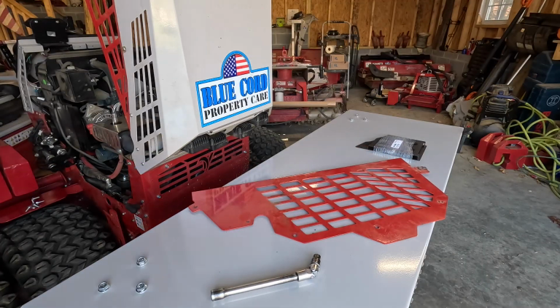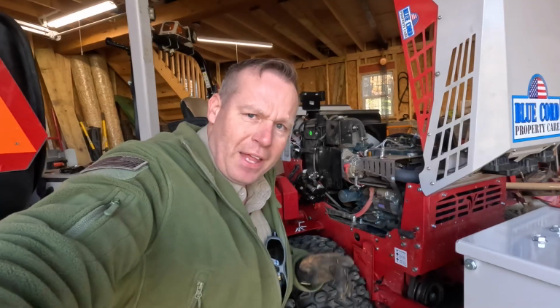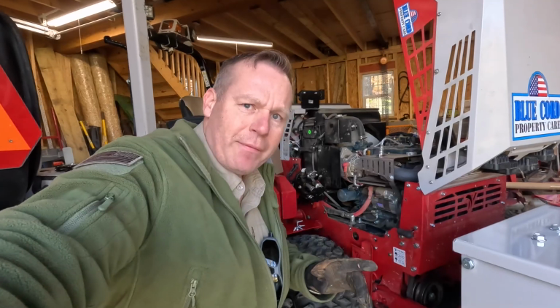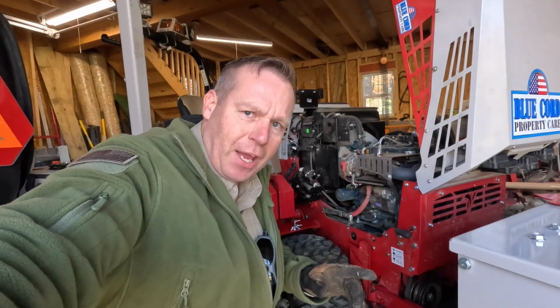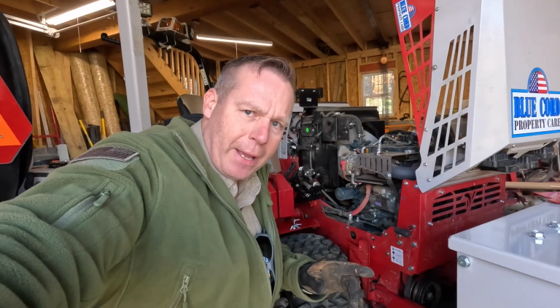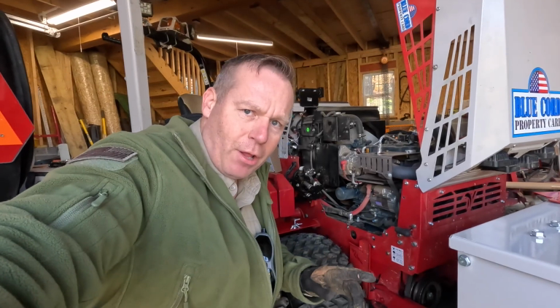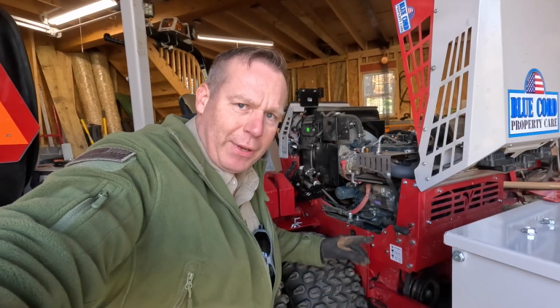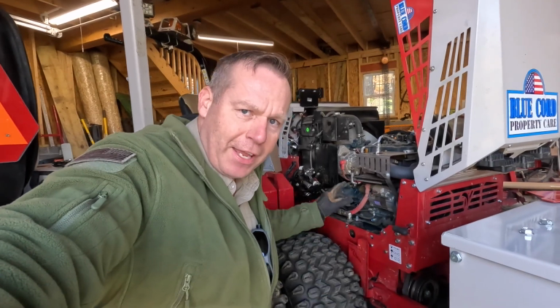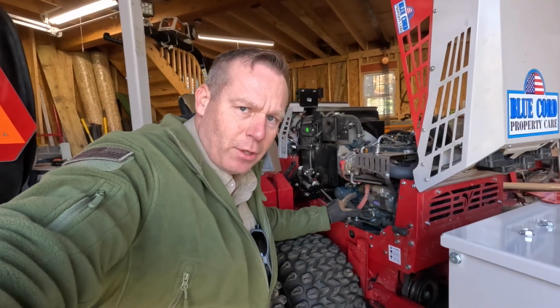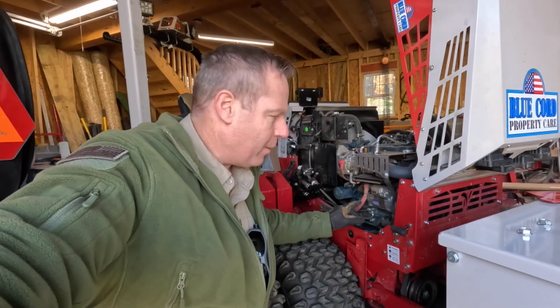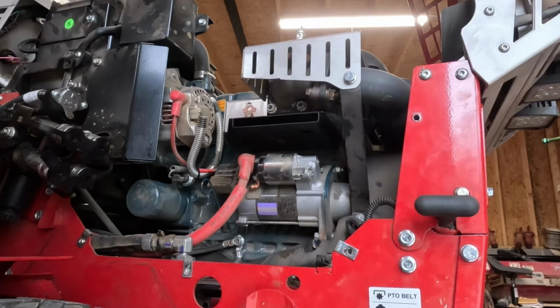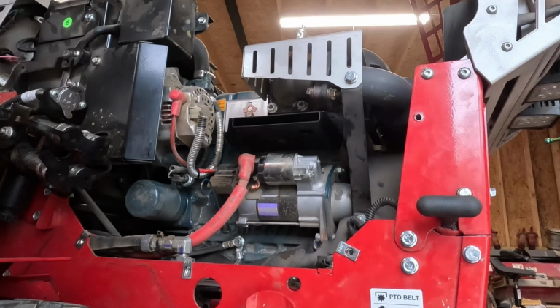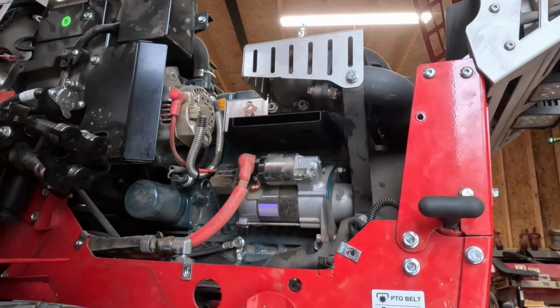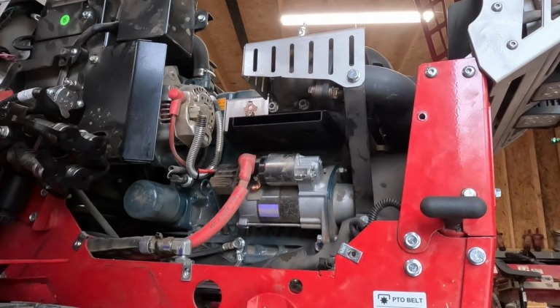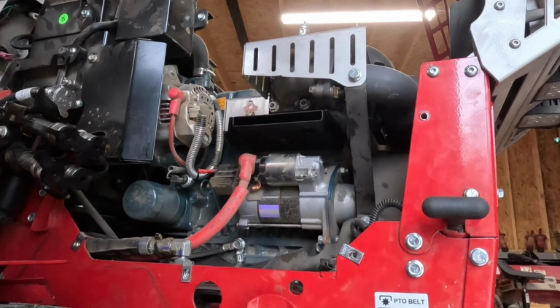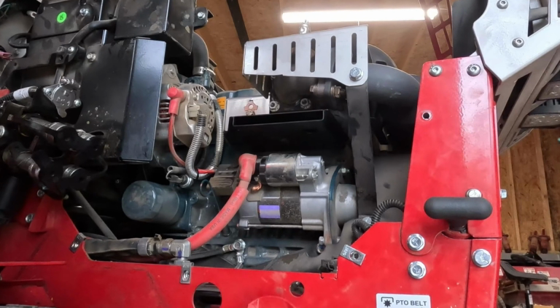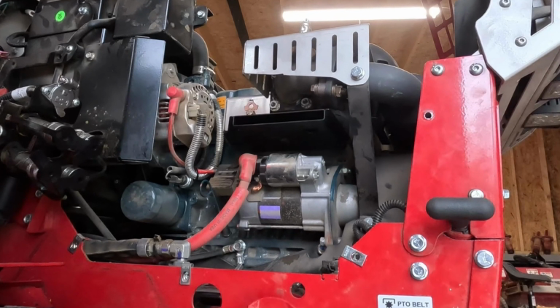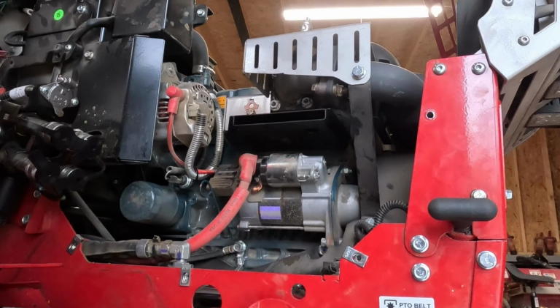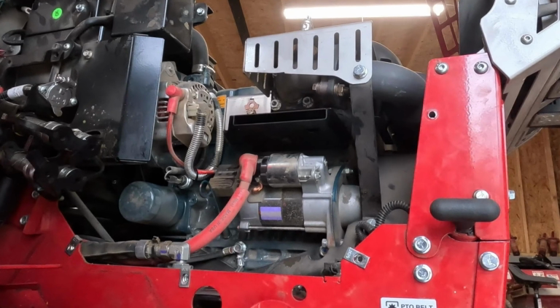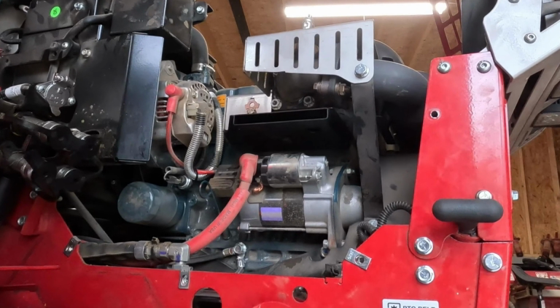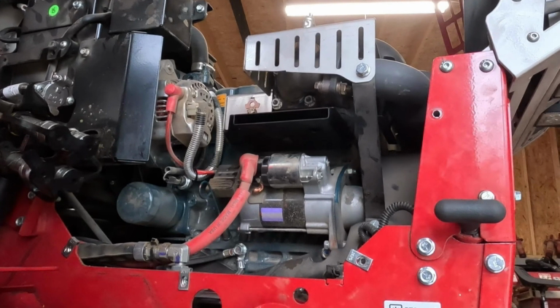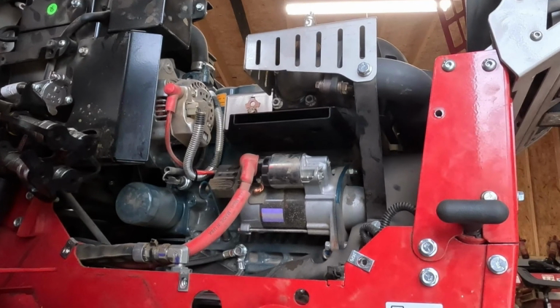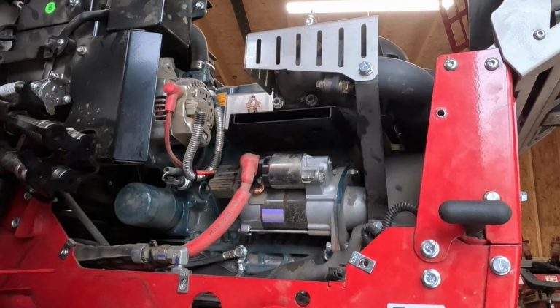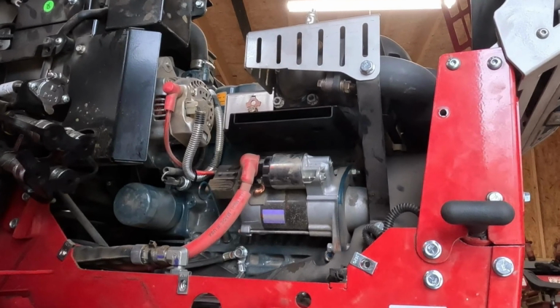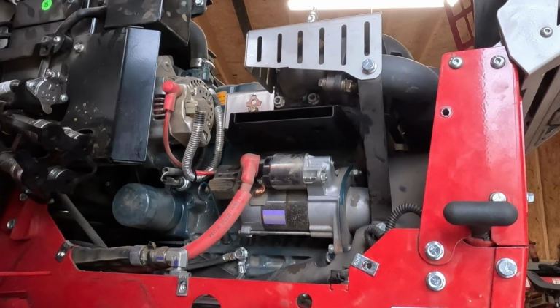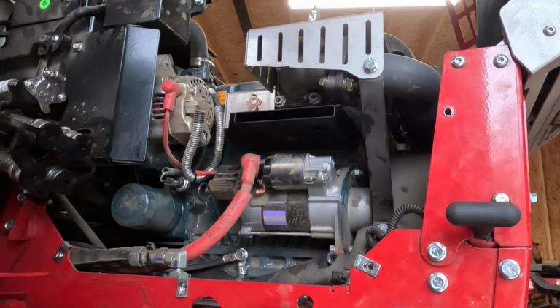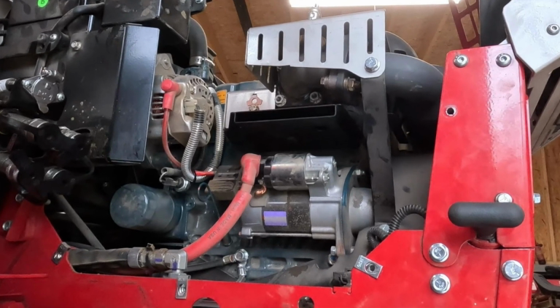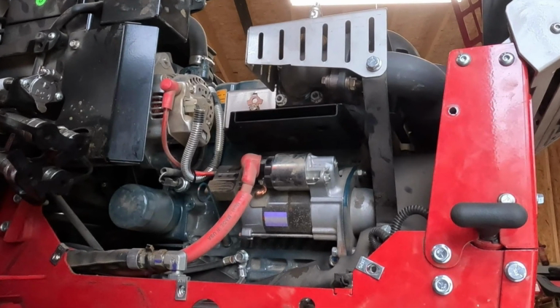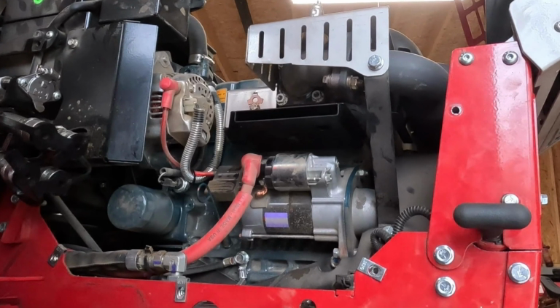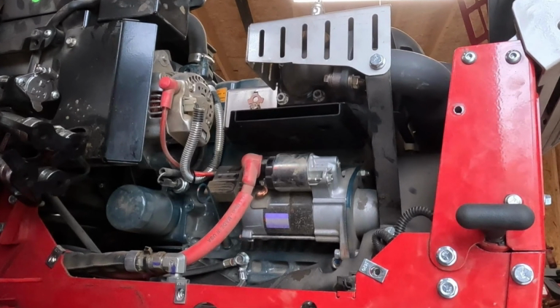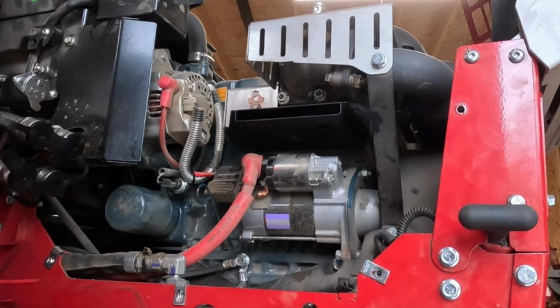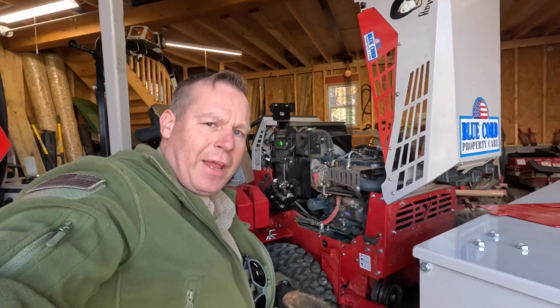Now that we have the side panel off we can take a look at this heat shield that protects the starter from the very hot exhaust manifold.